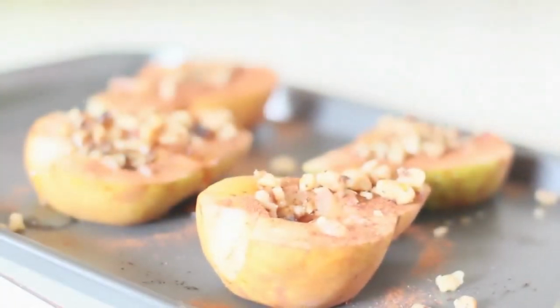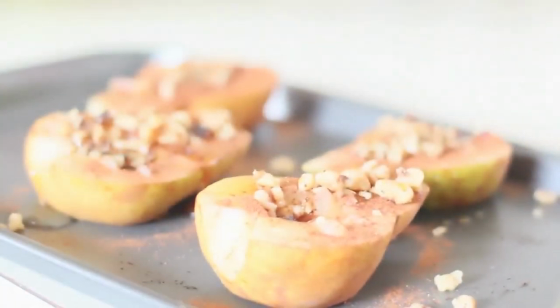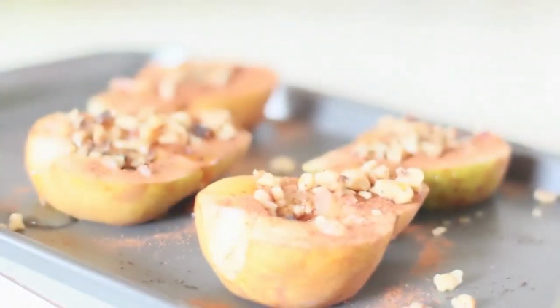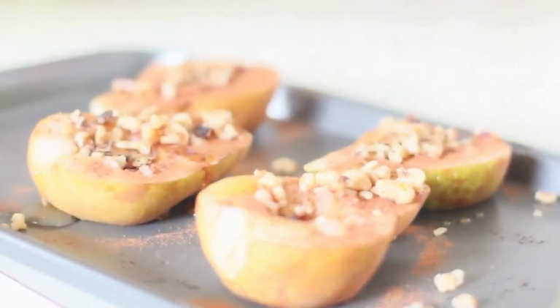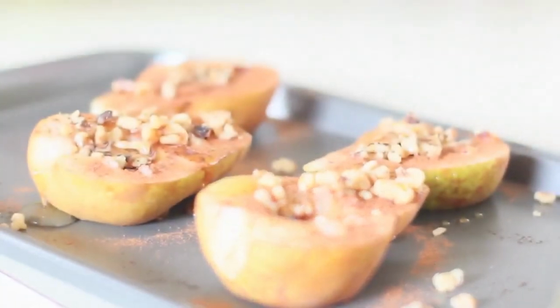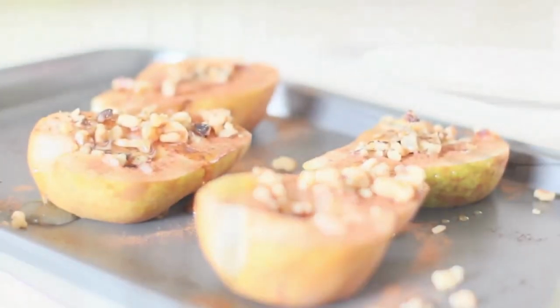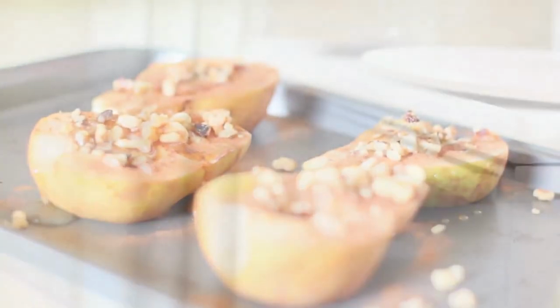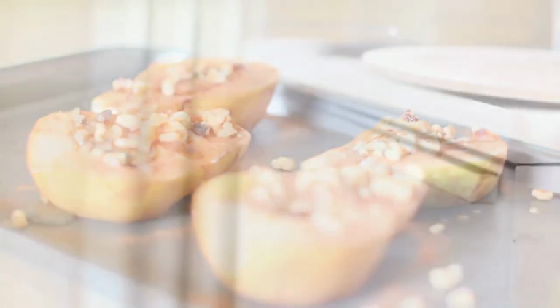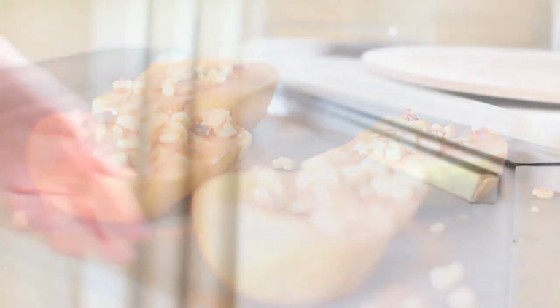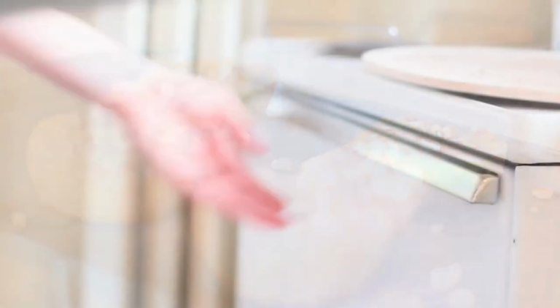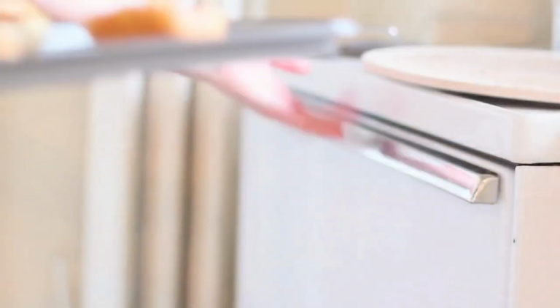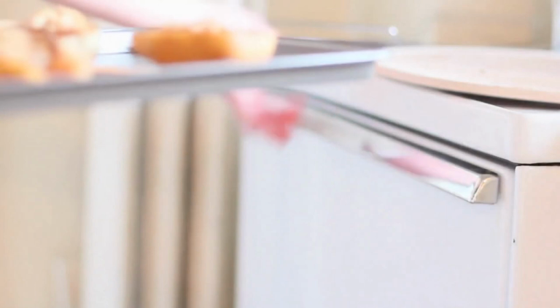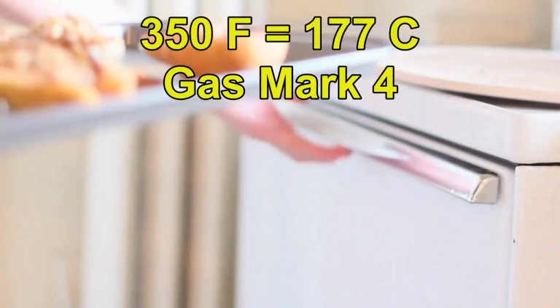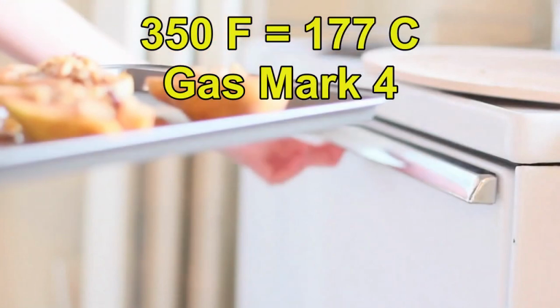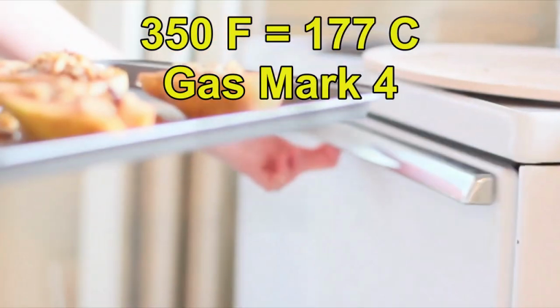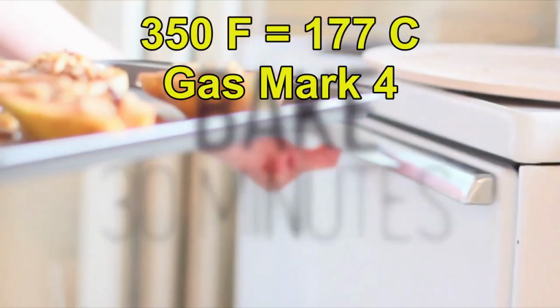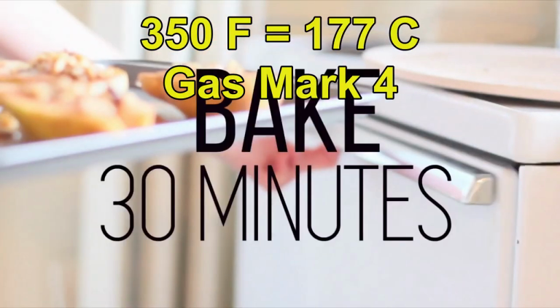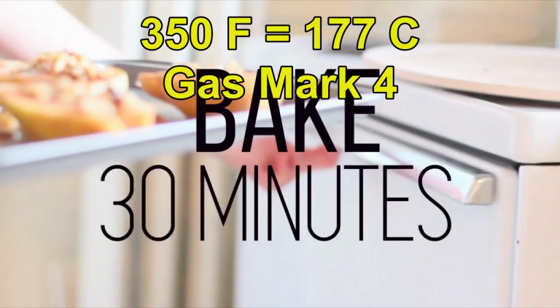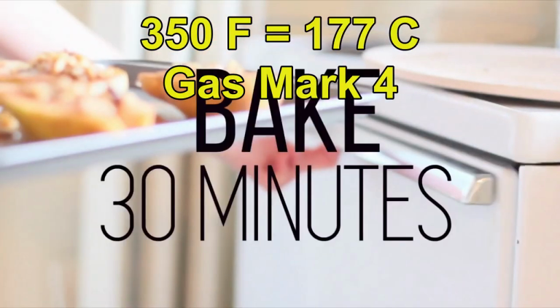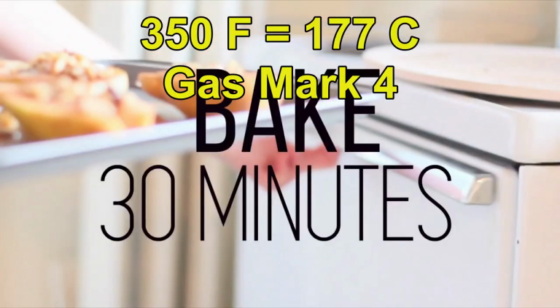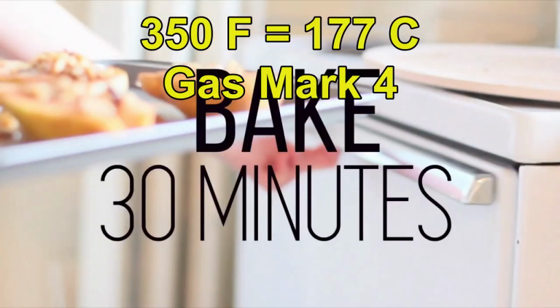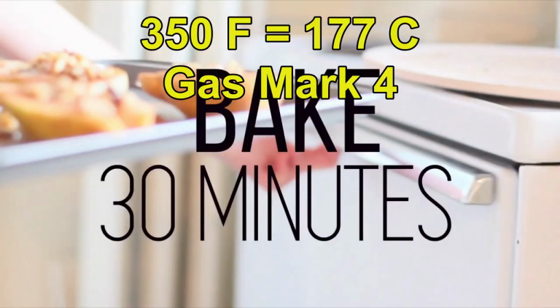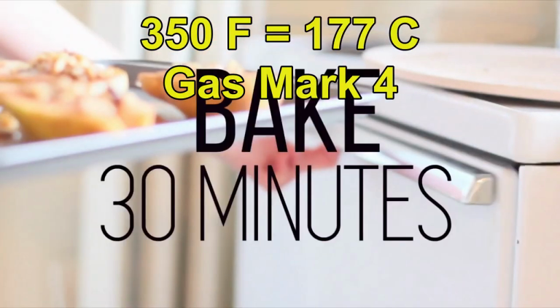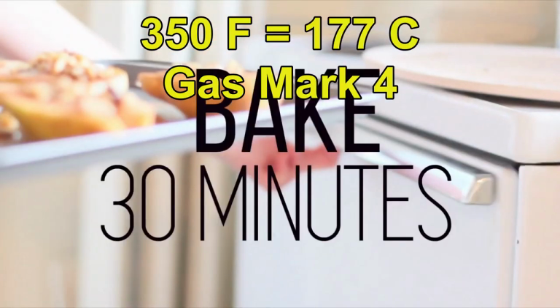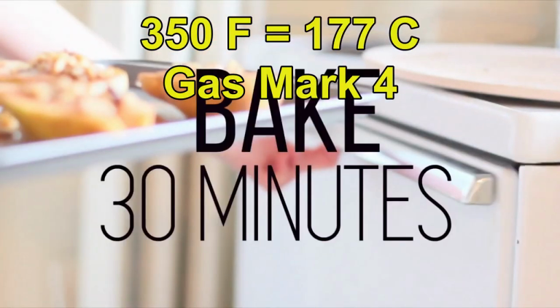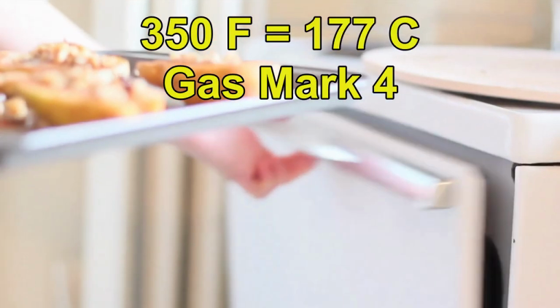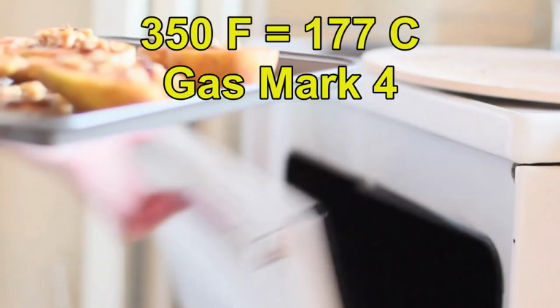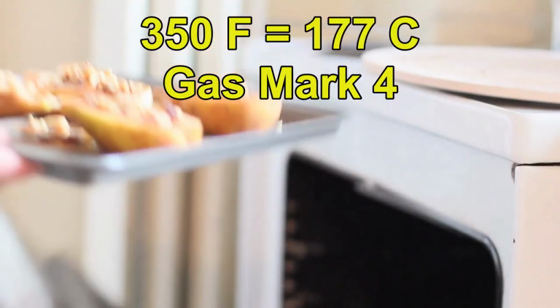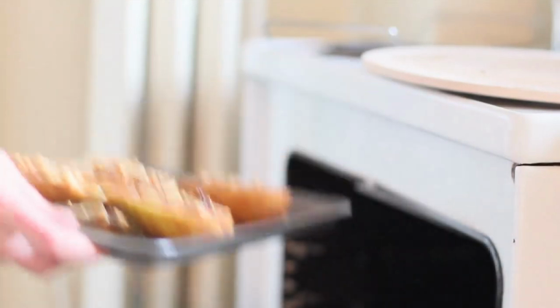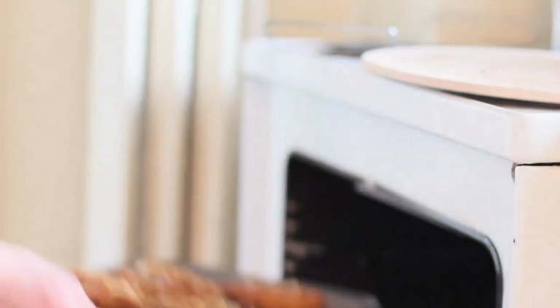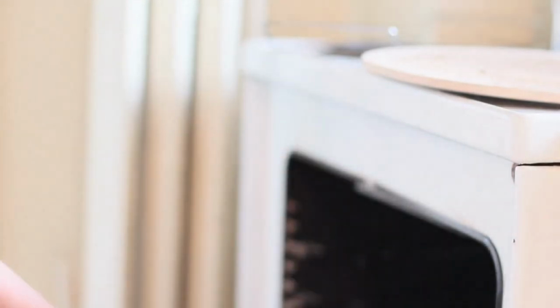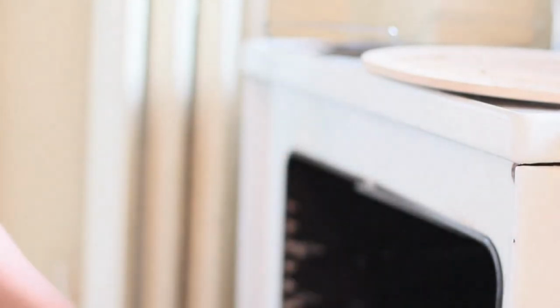After that, you put it in the oven and bake for 30 minutes. That is all you have to do.